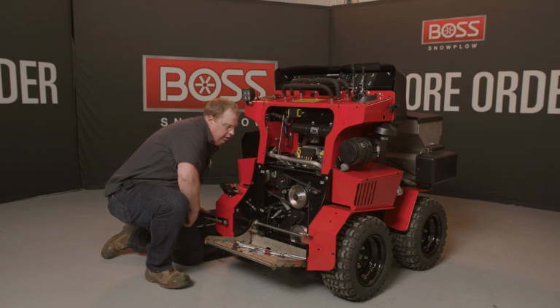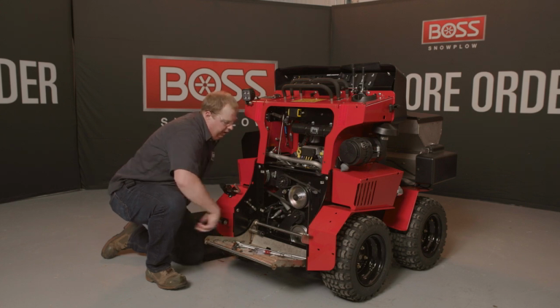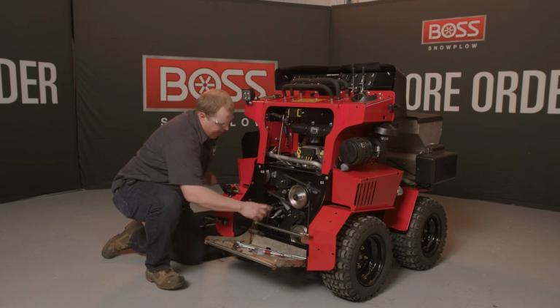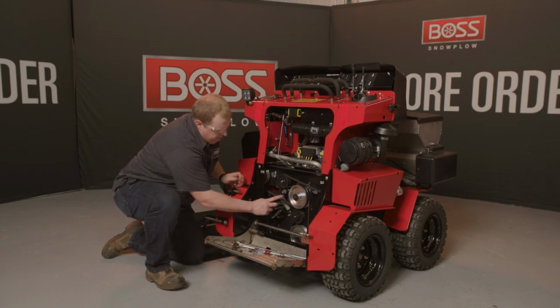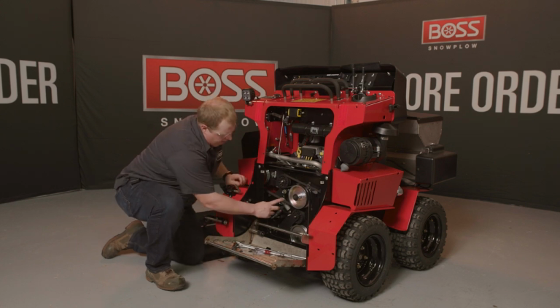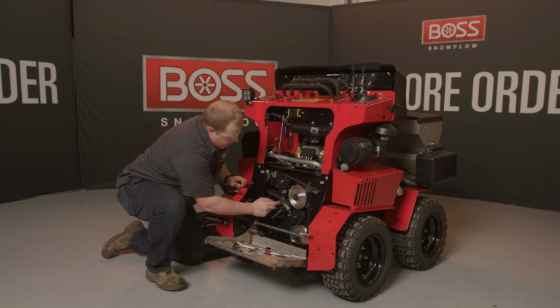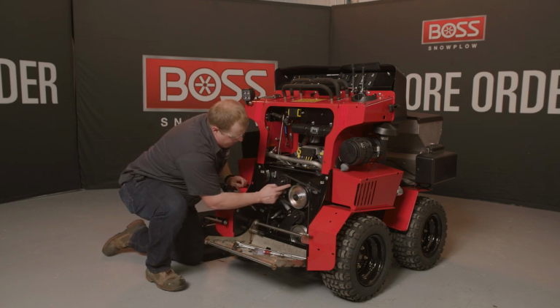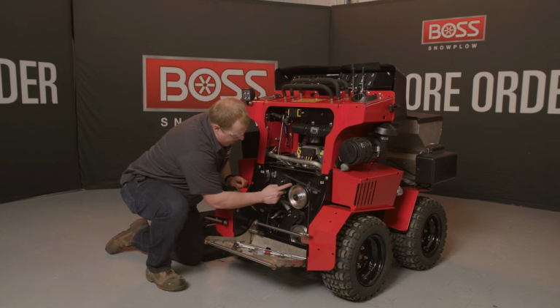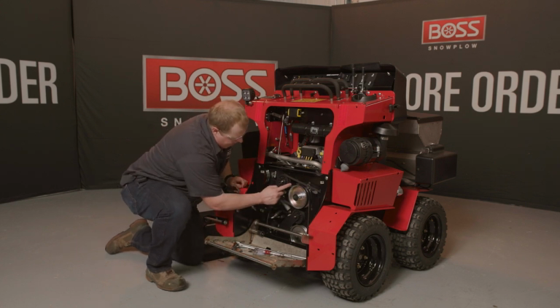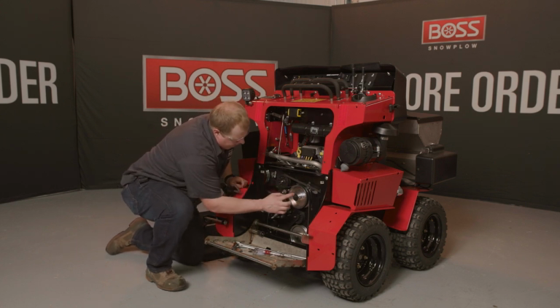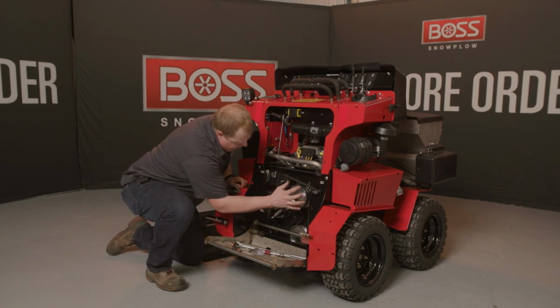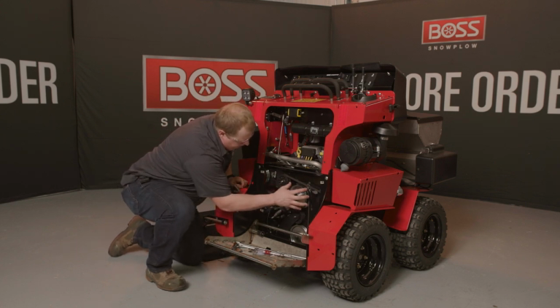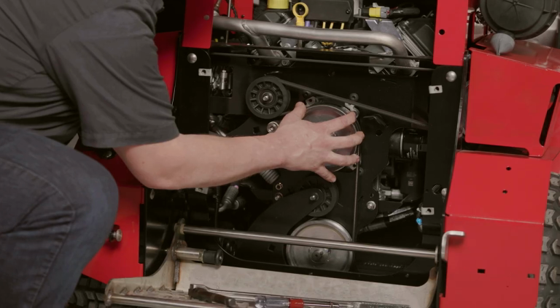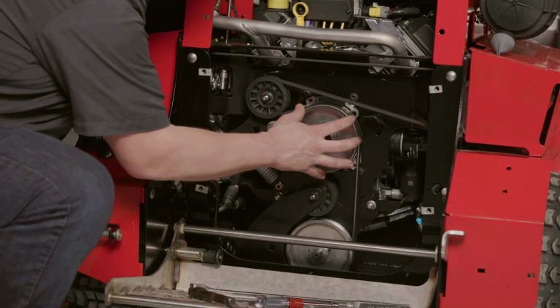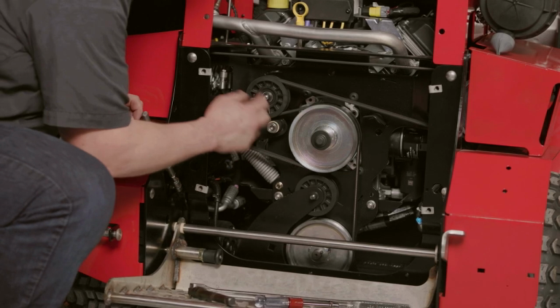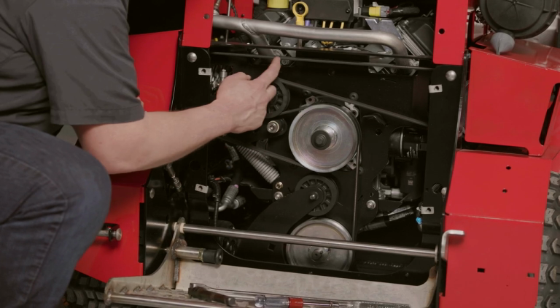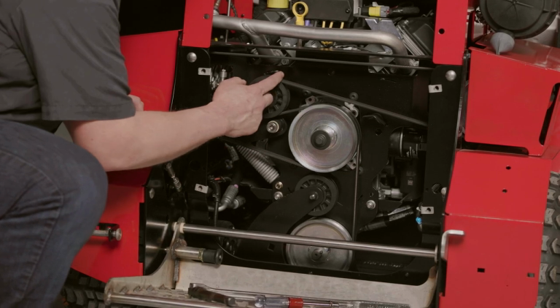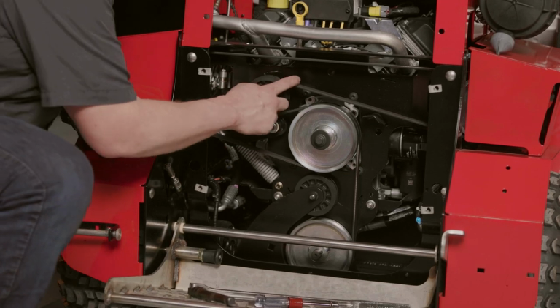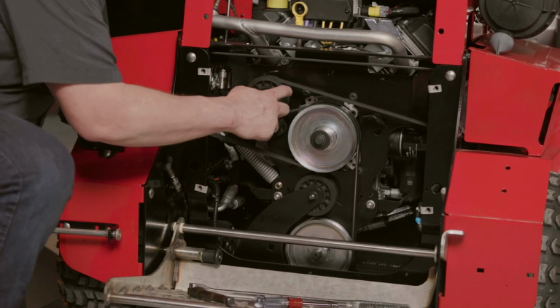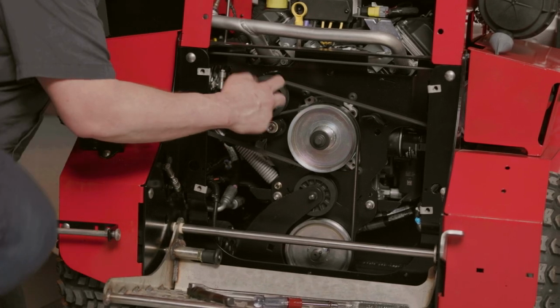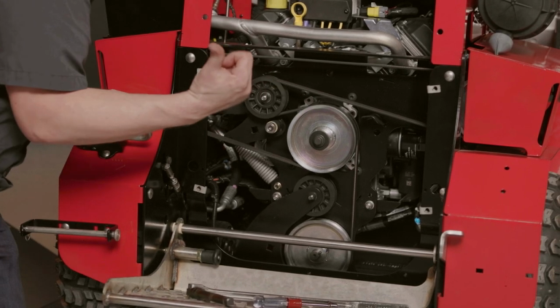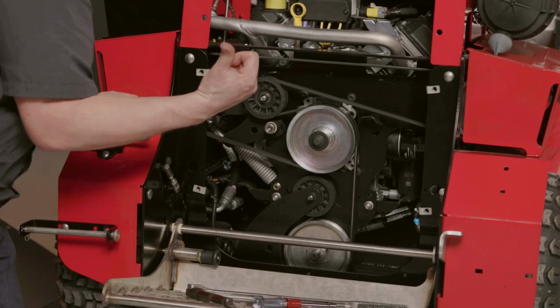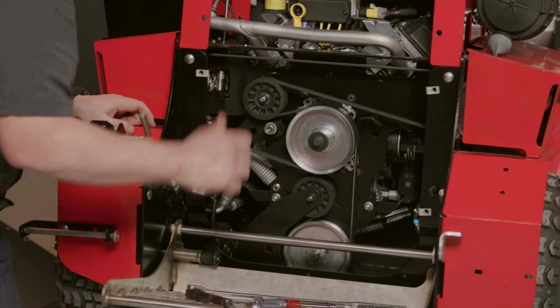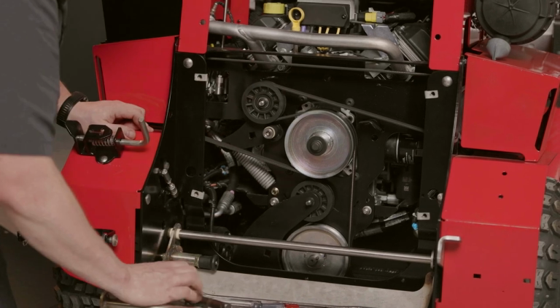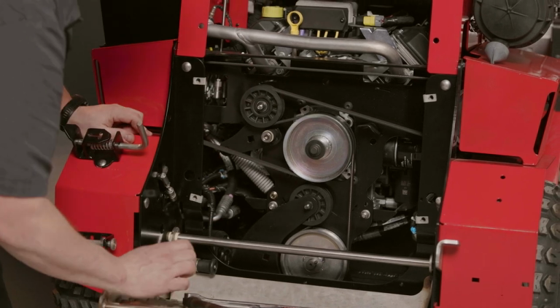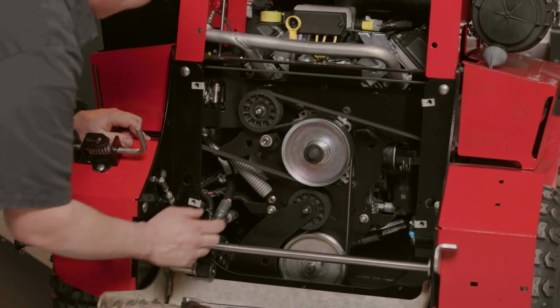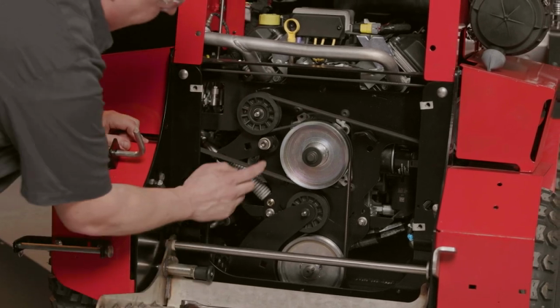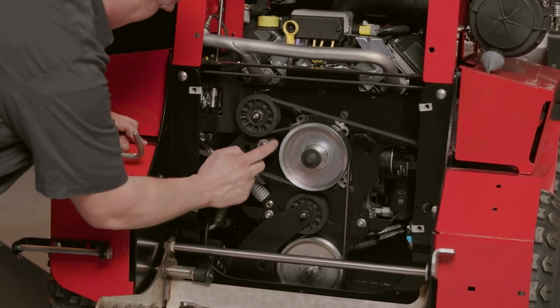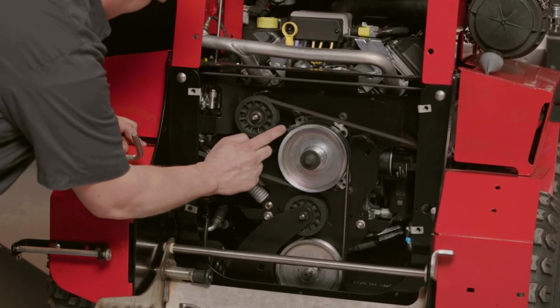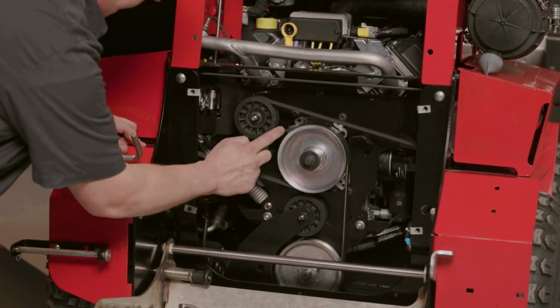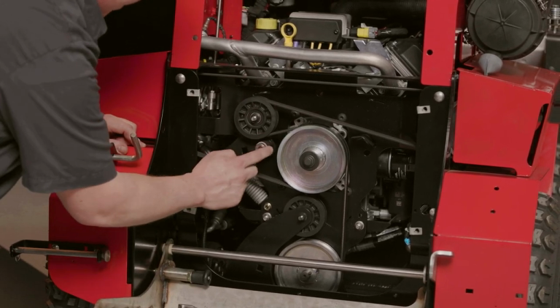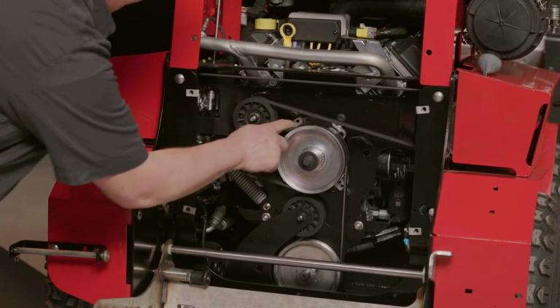Now we have two separate belts on here. We've got one drive belt on the outside coming to the back of the vehicle, and one on the inside.